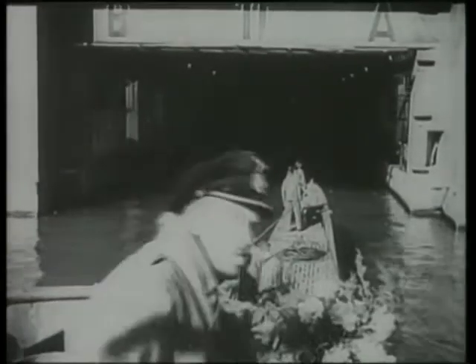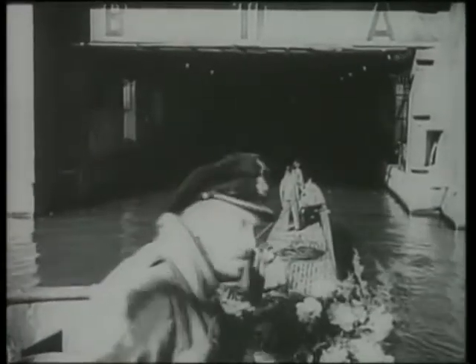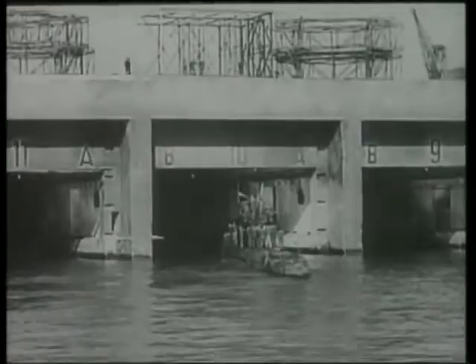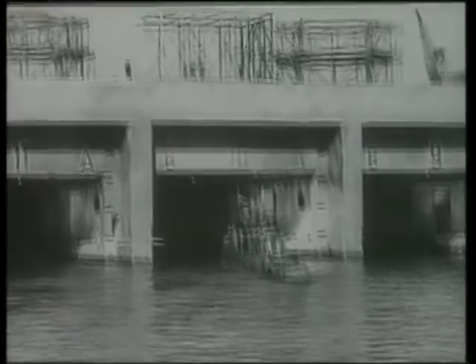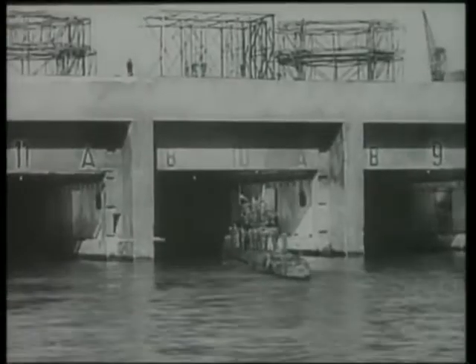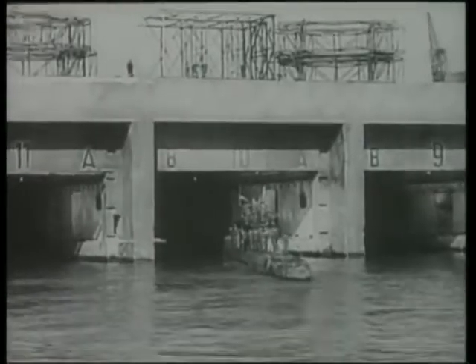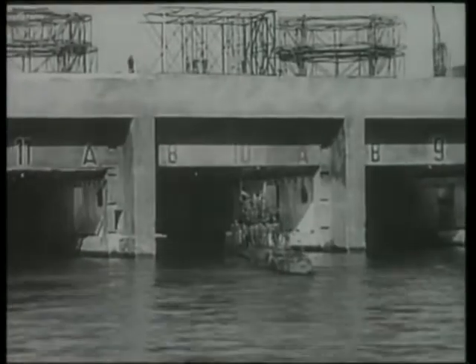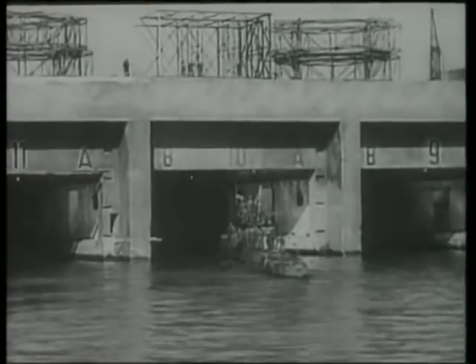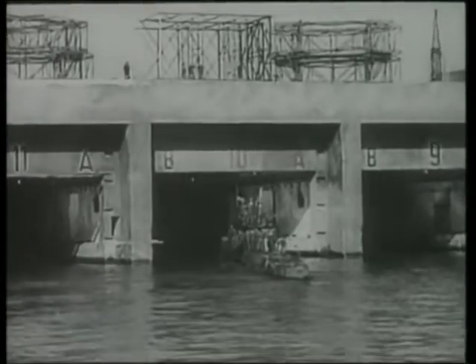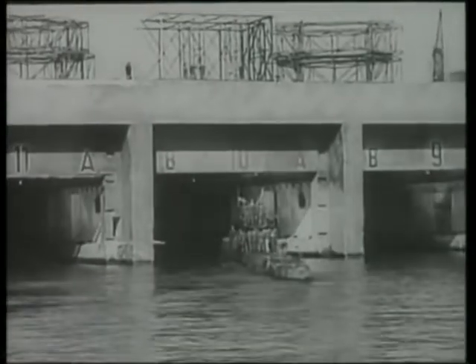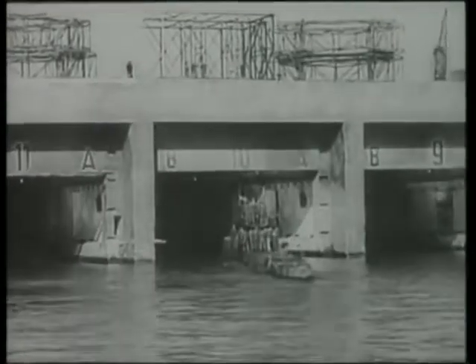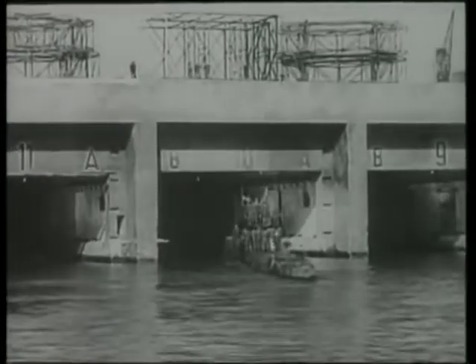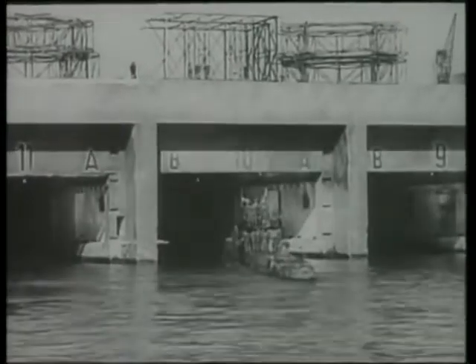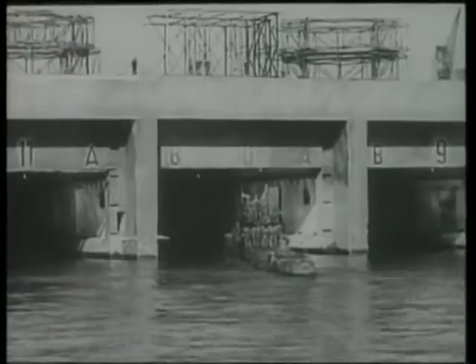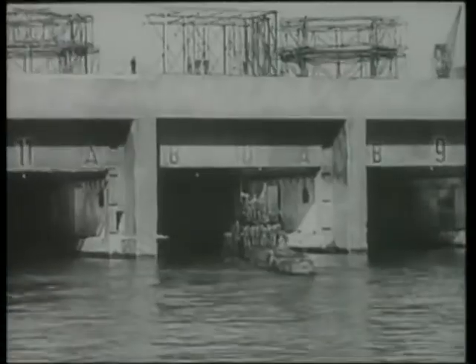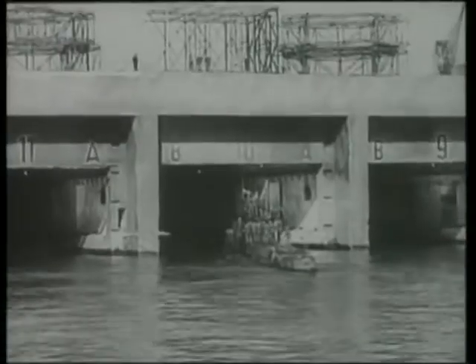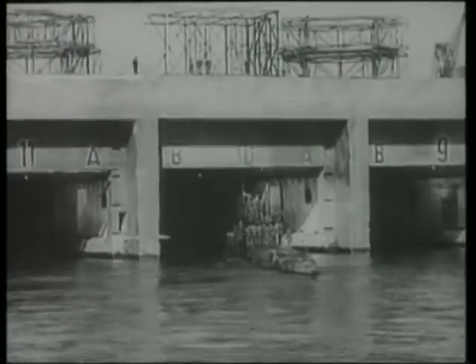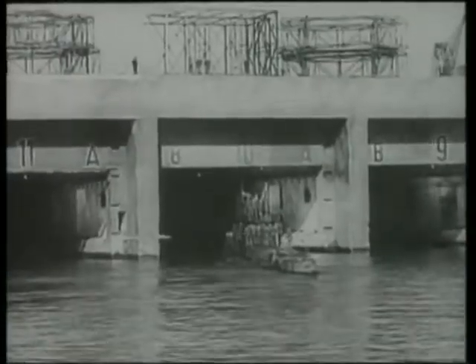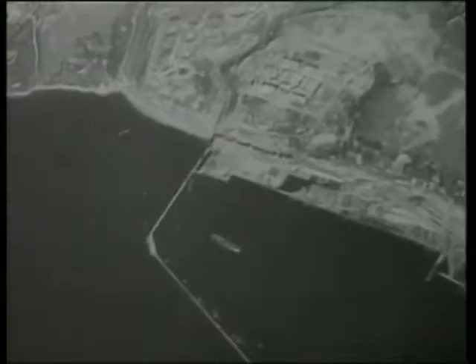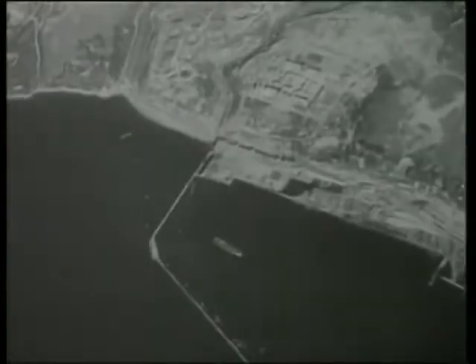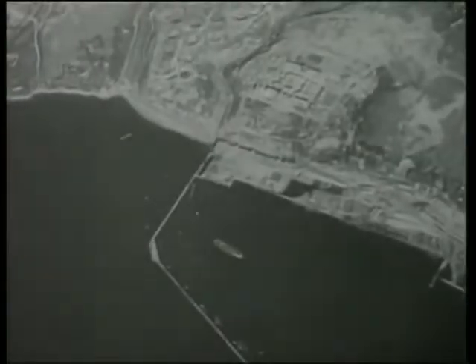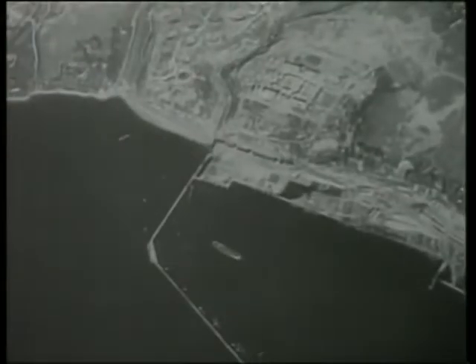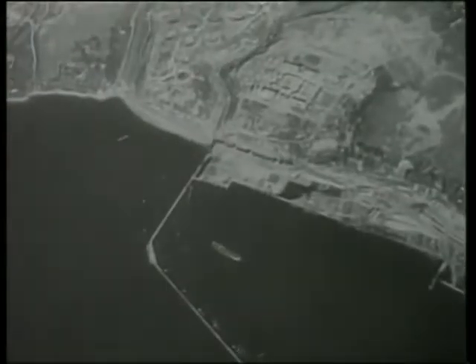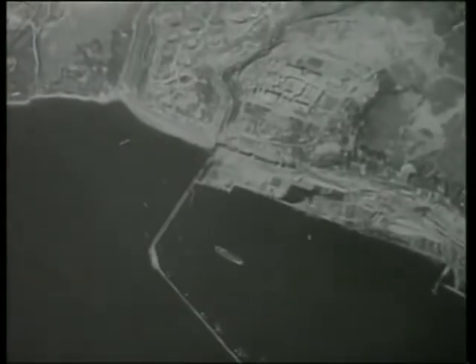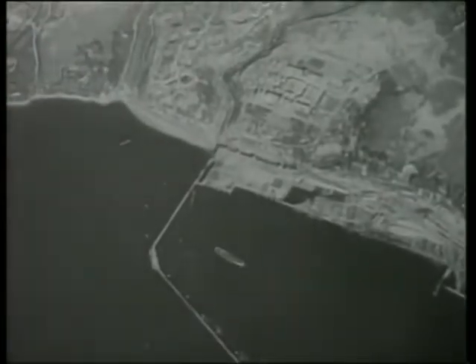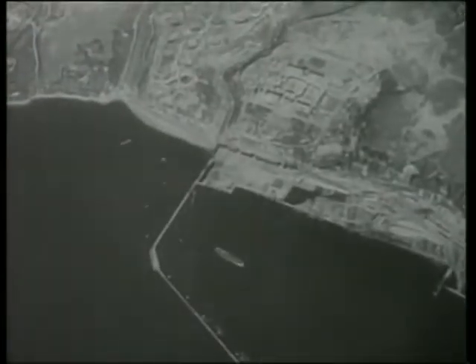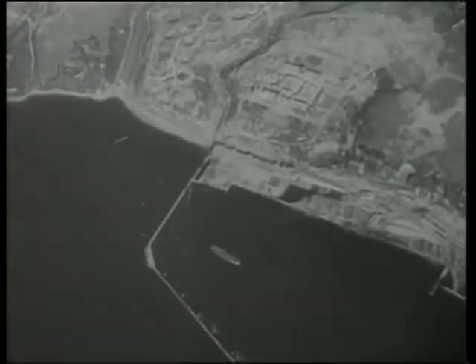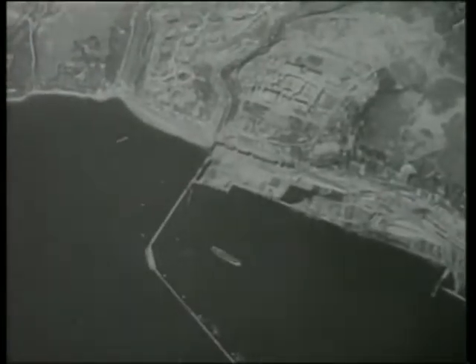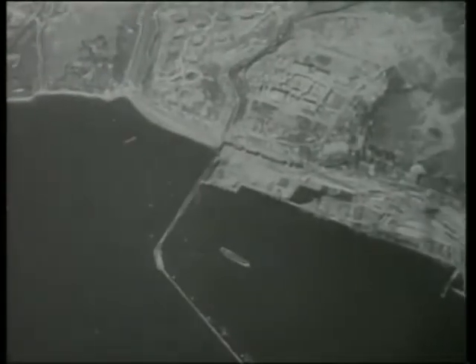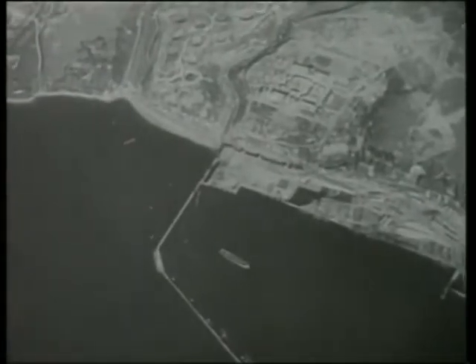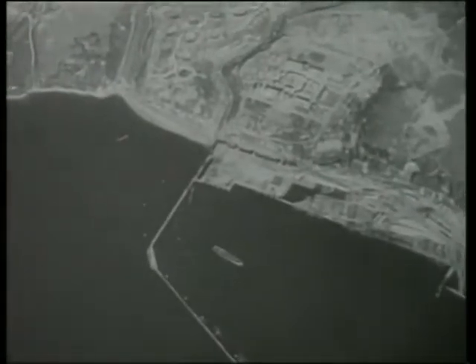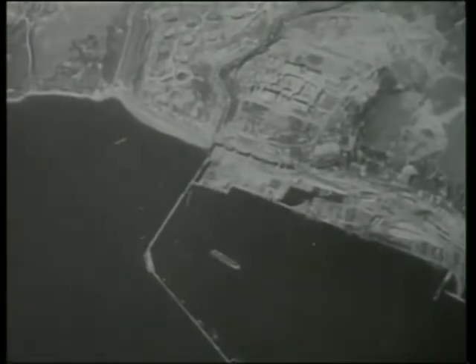Lancasters equipped with Barnes-Wallace's Tallboy blockbusters bombed hardened German U-Boat pens at Le Havre.